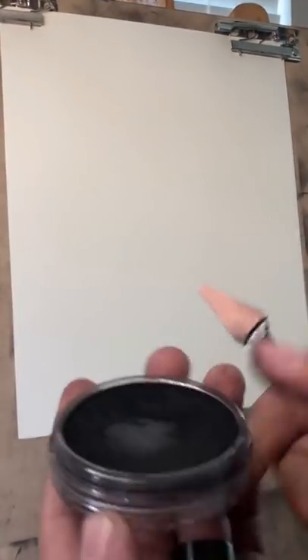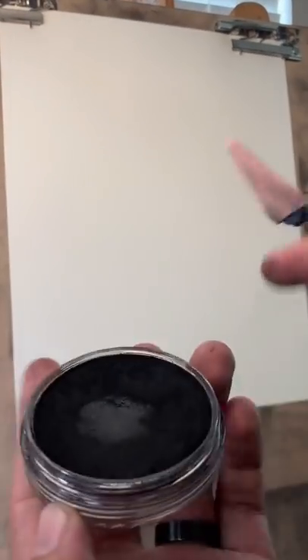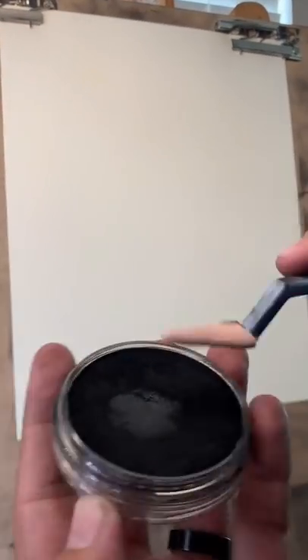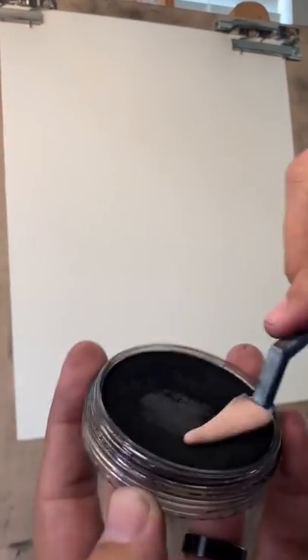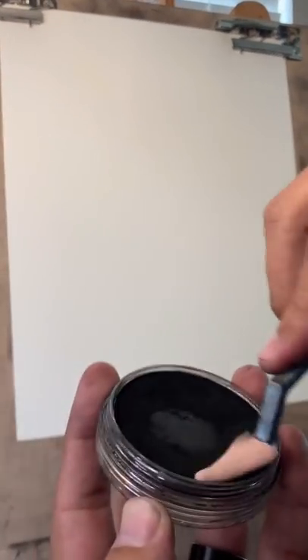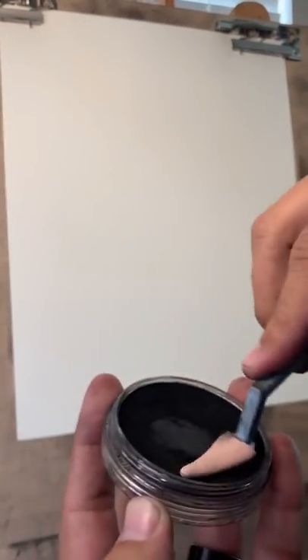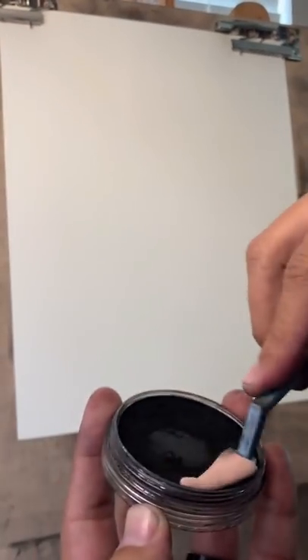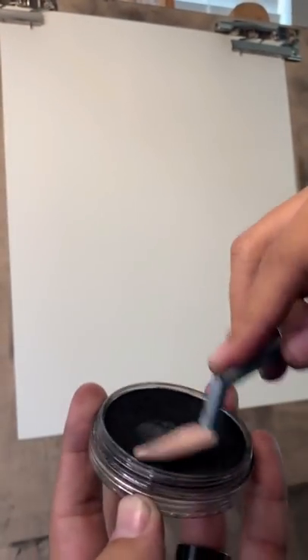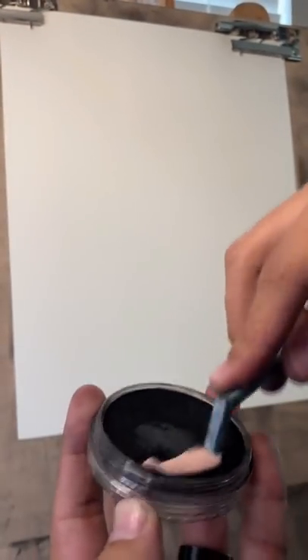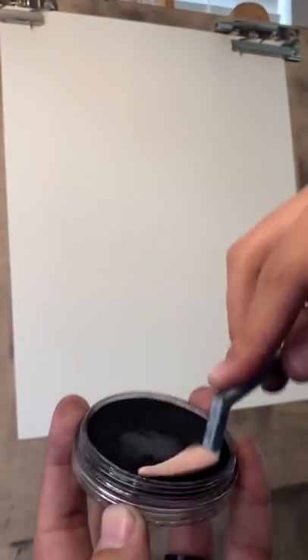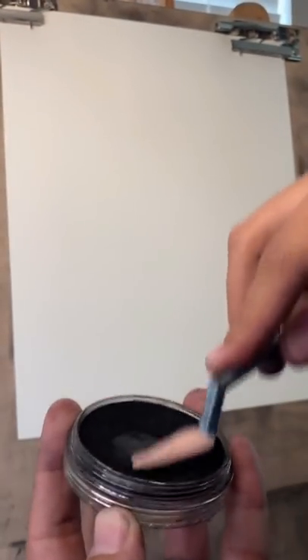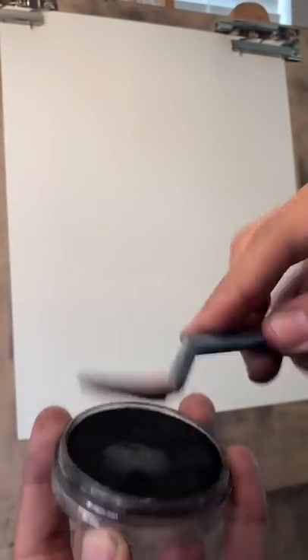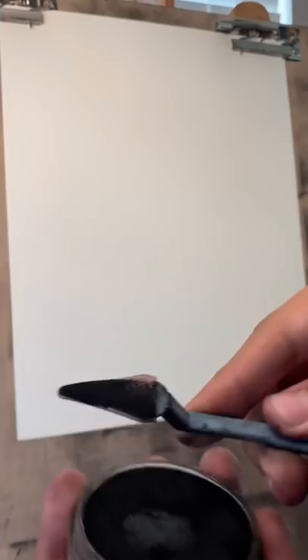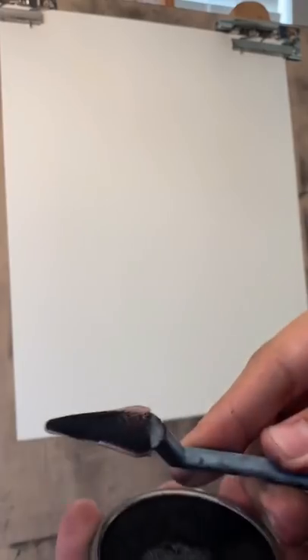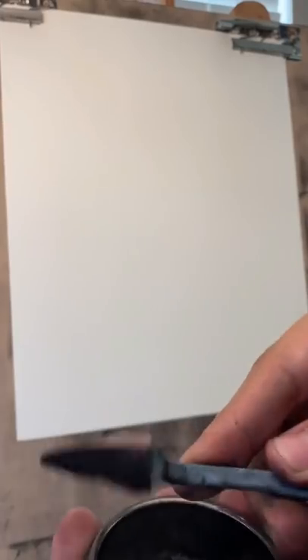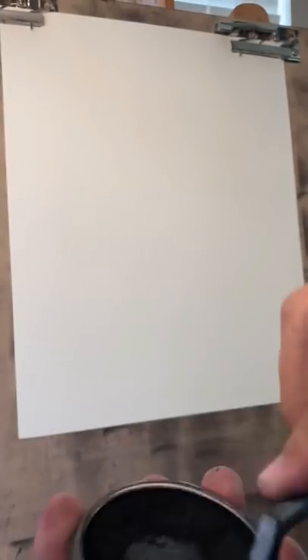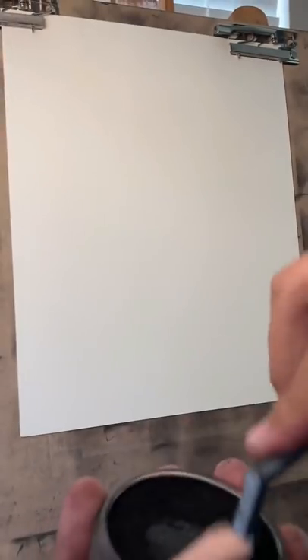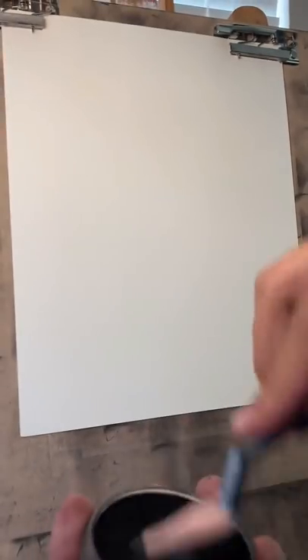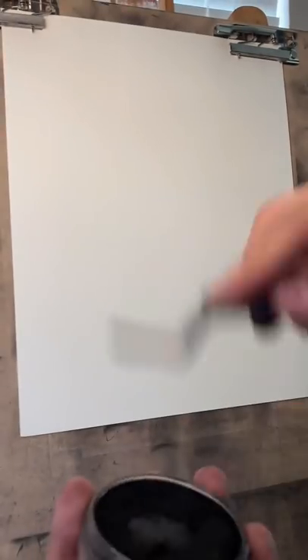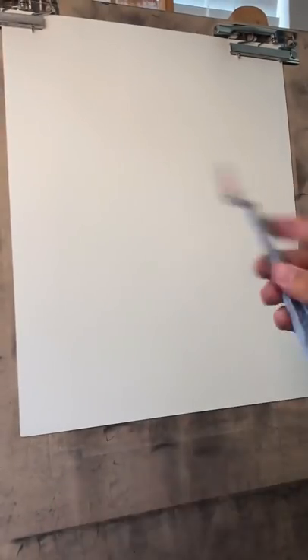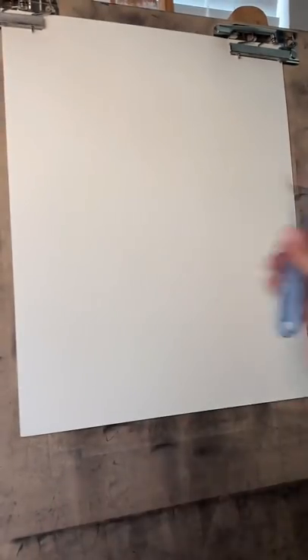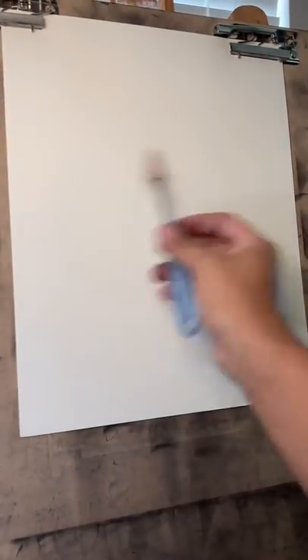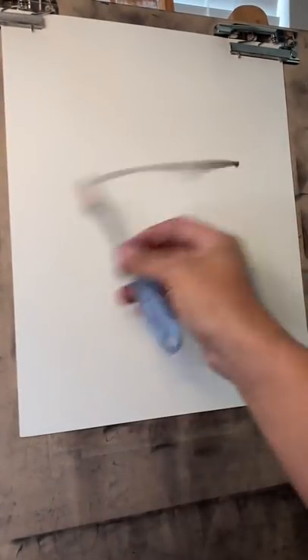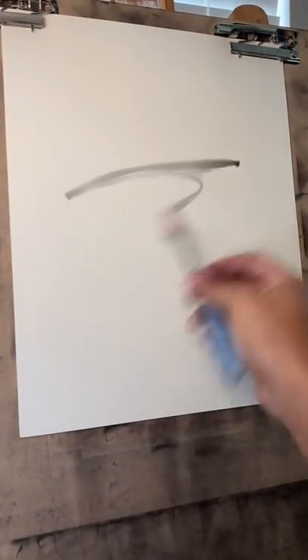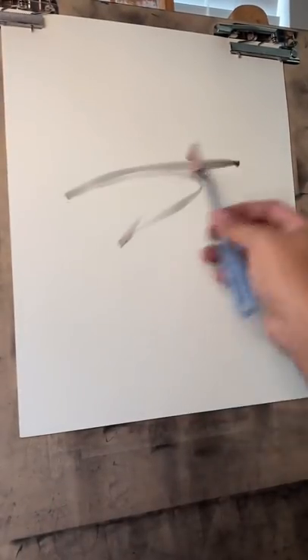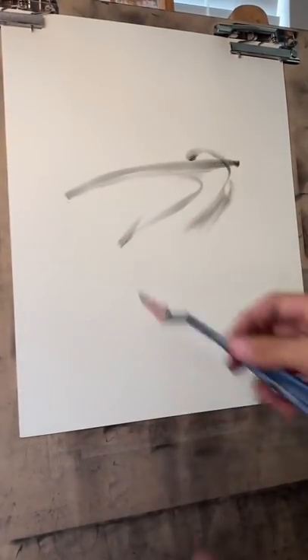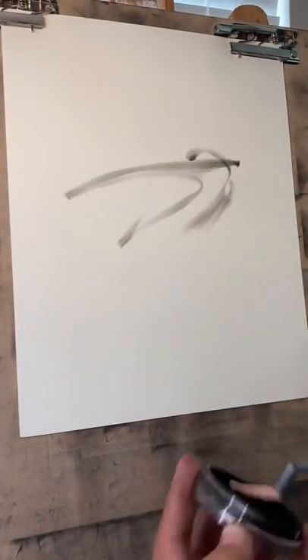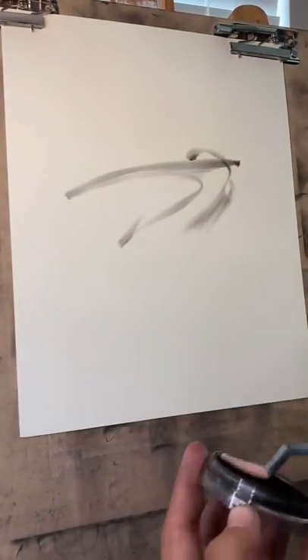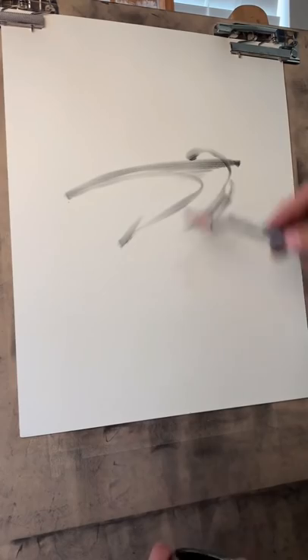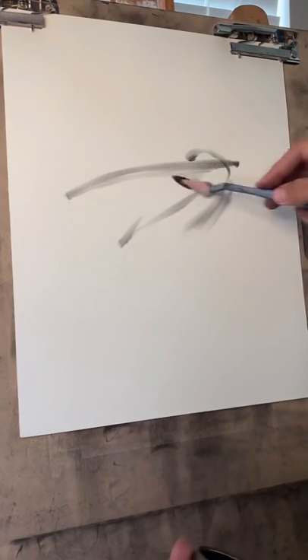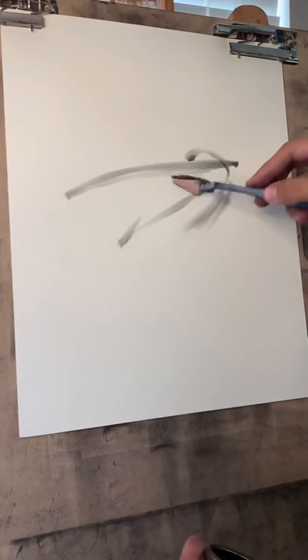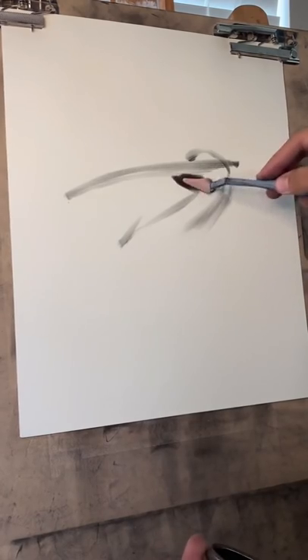Now we go dip it in. And let's begin. Let's get crazy with this one.